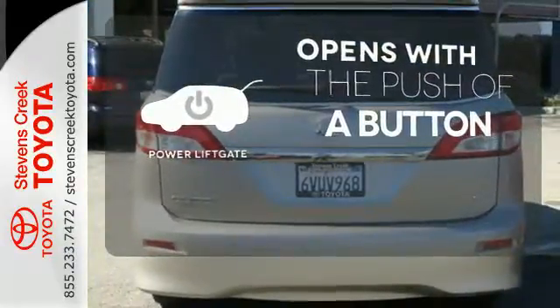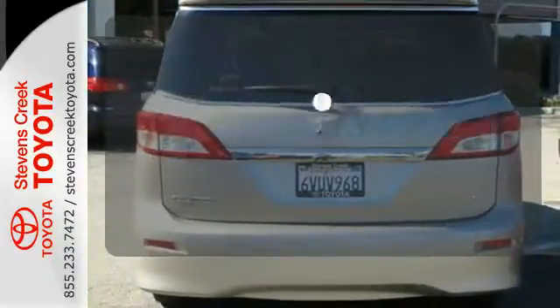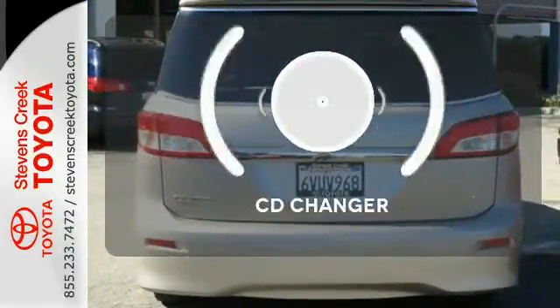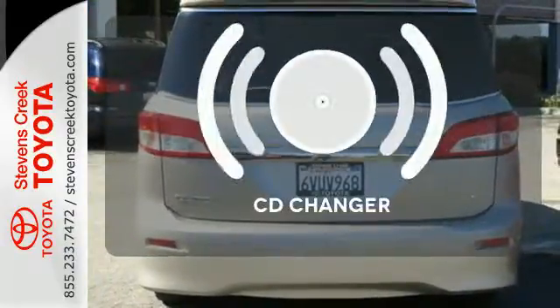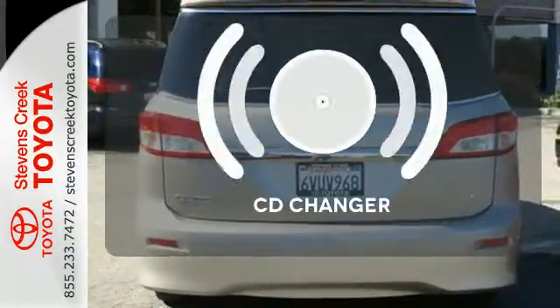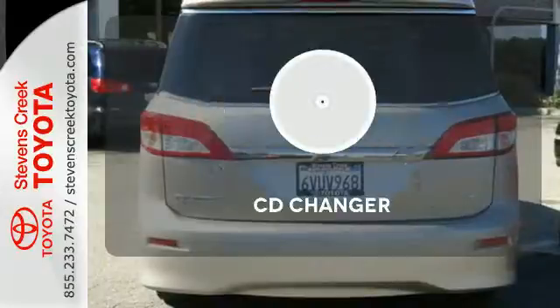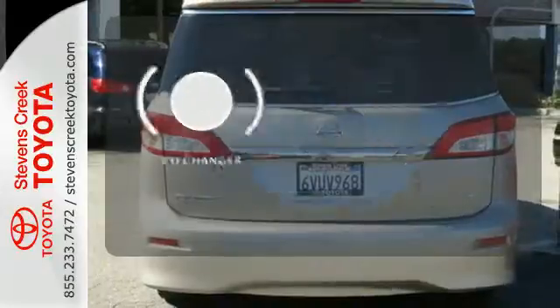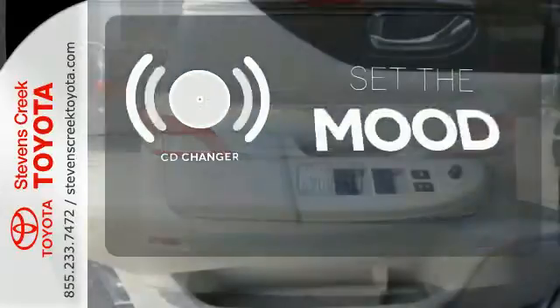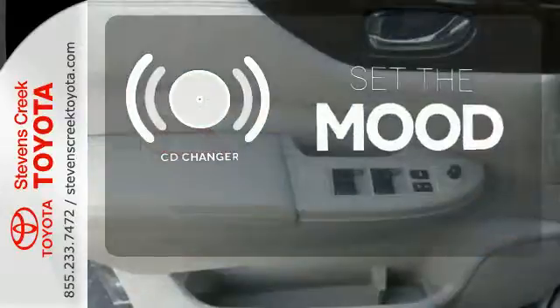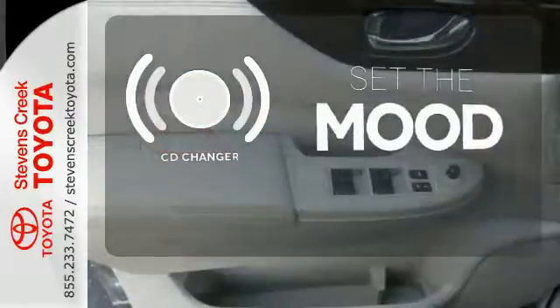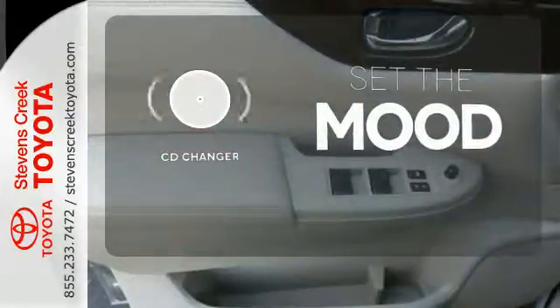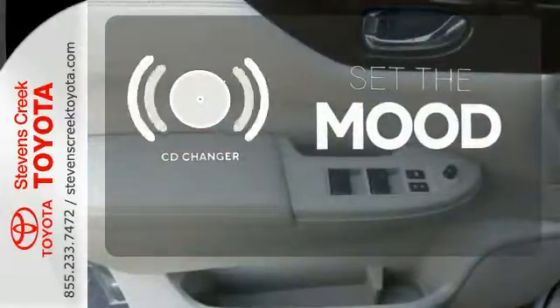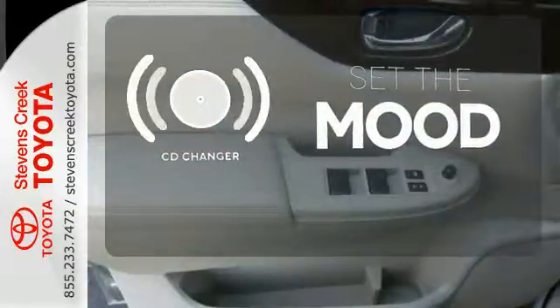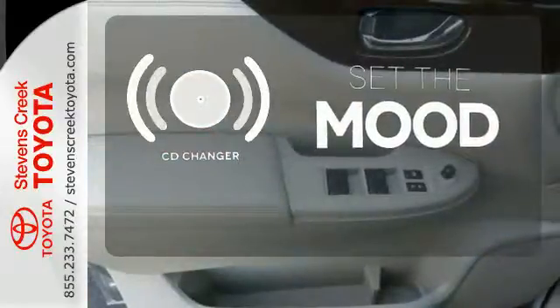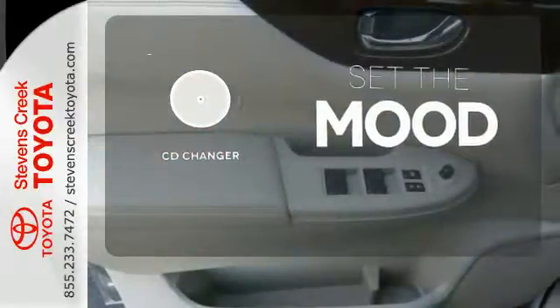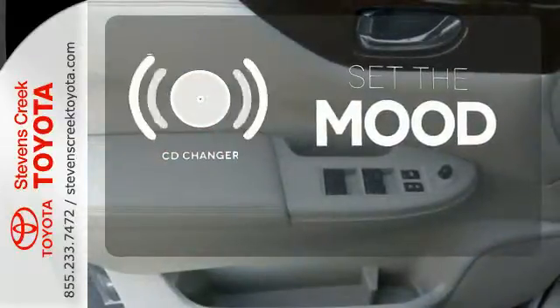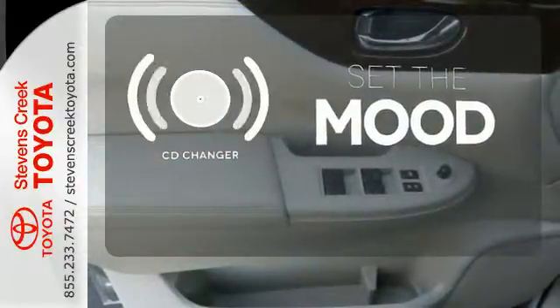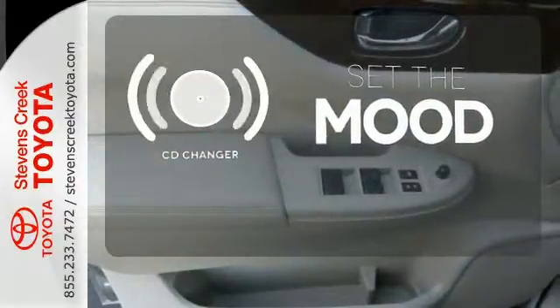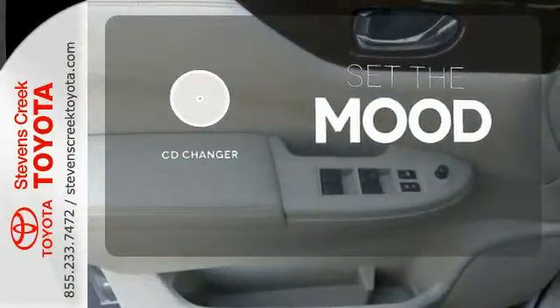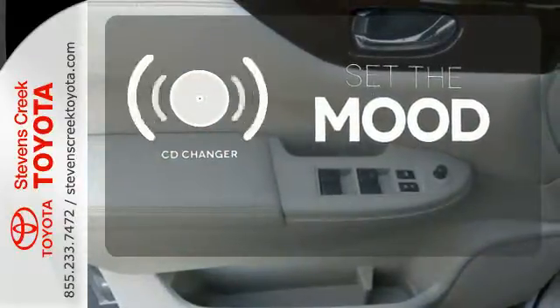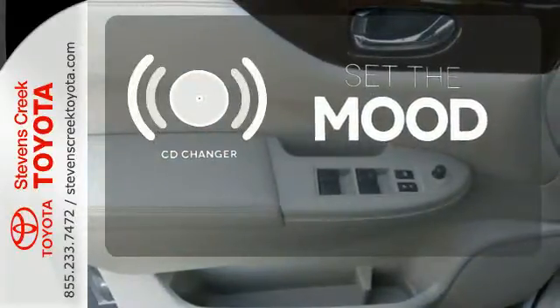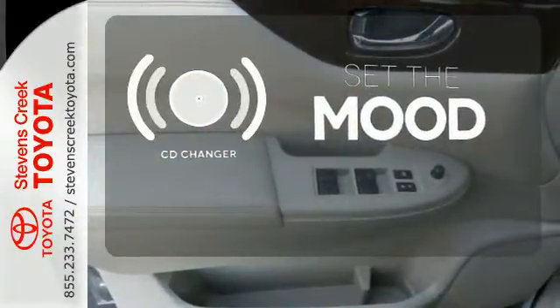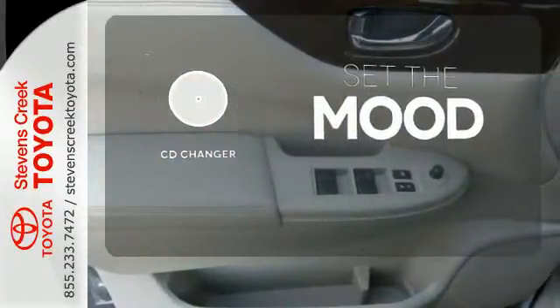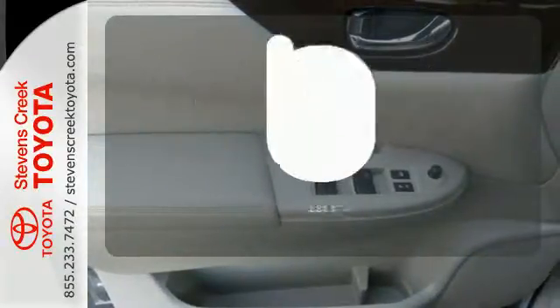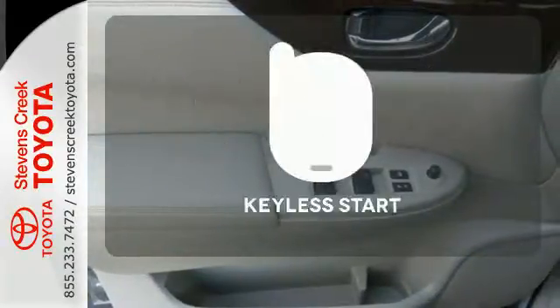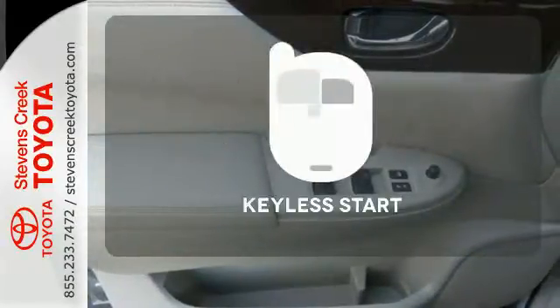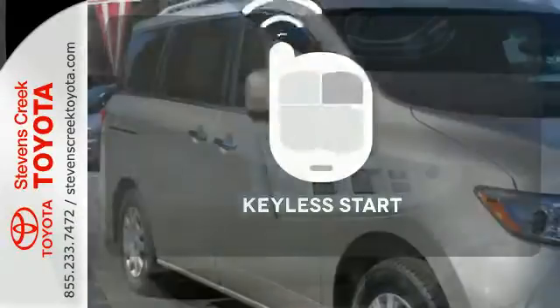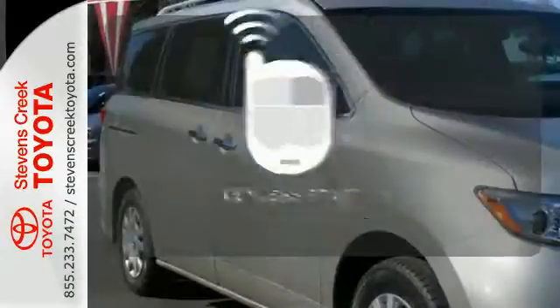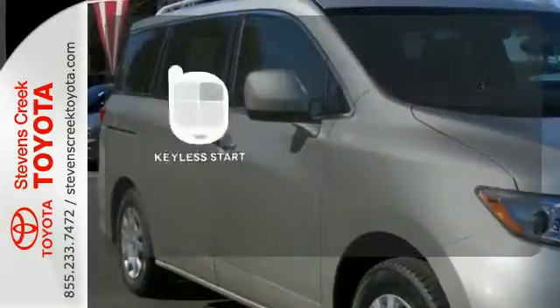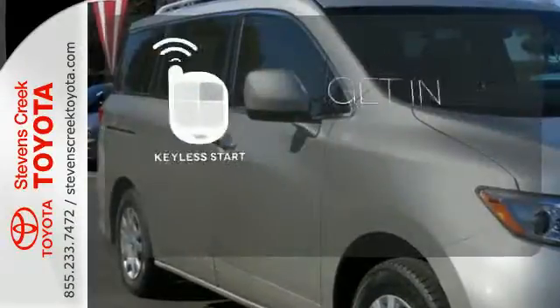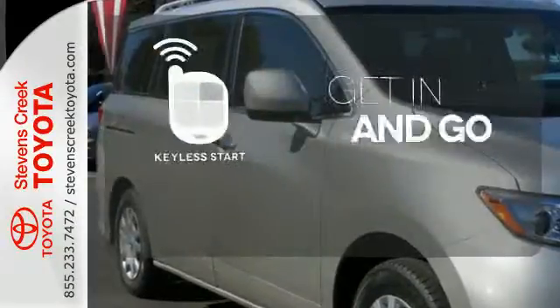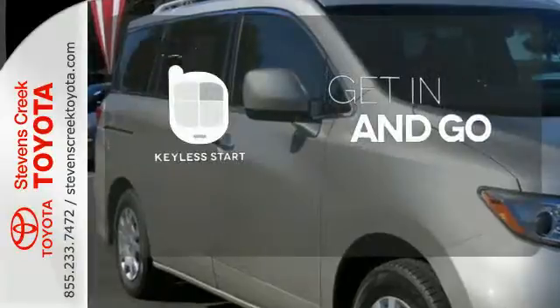No matter what mood you're in, you have the music to match it with the CD changer. Get in and go with Keyless Start.